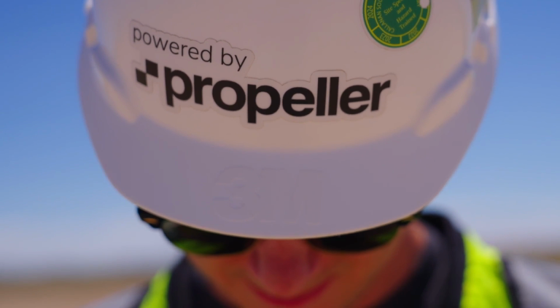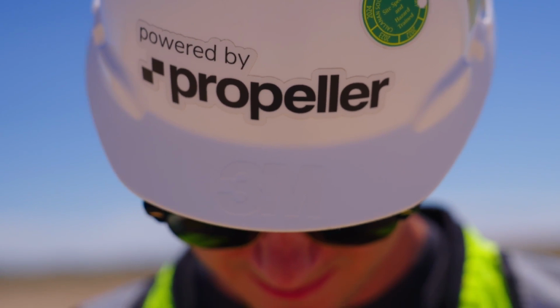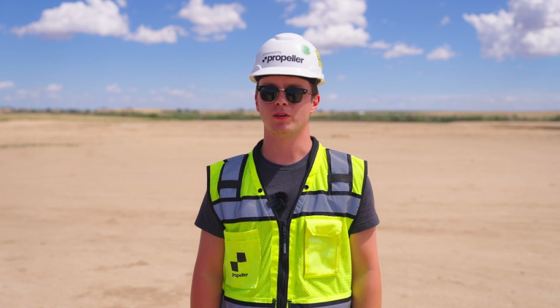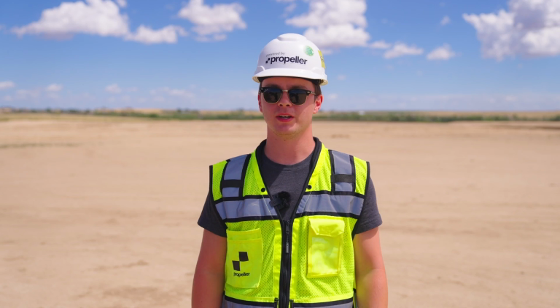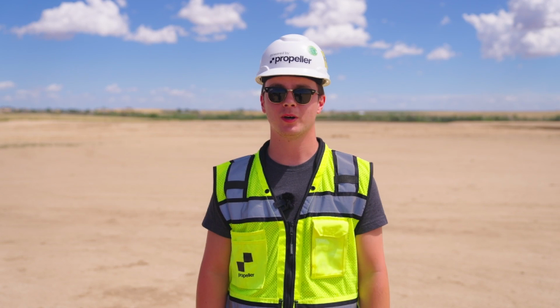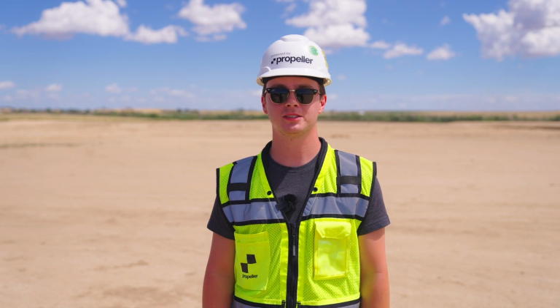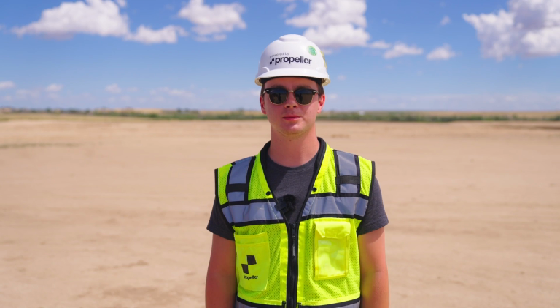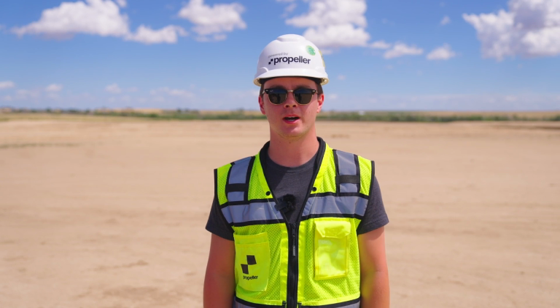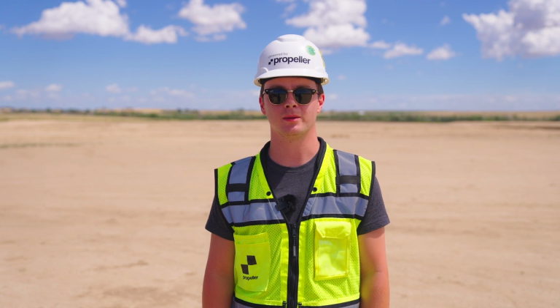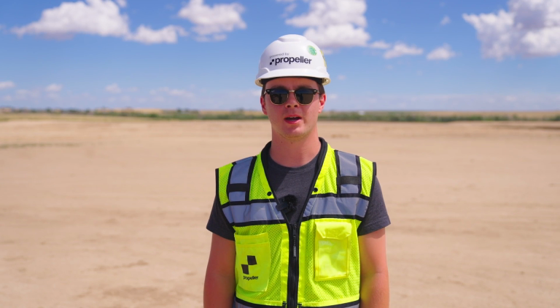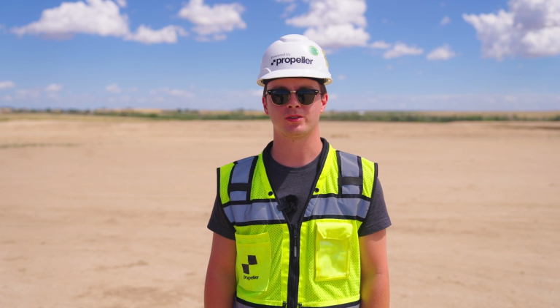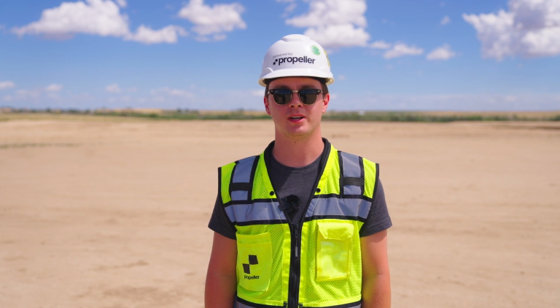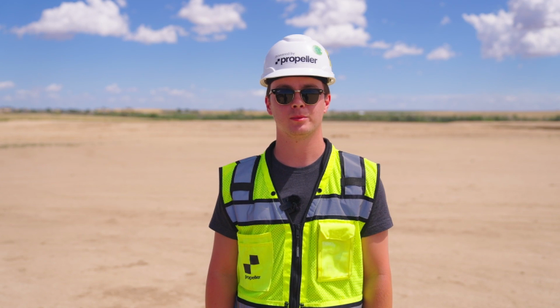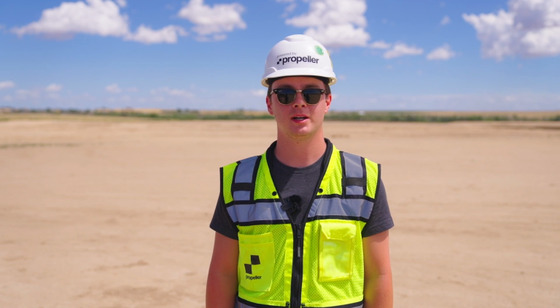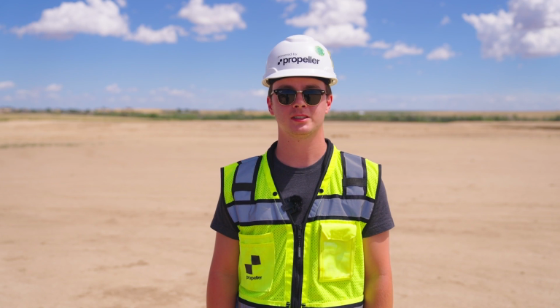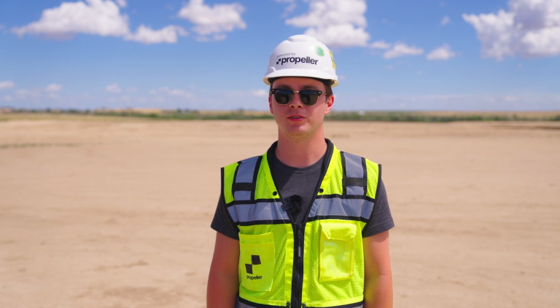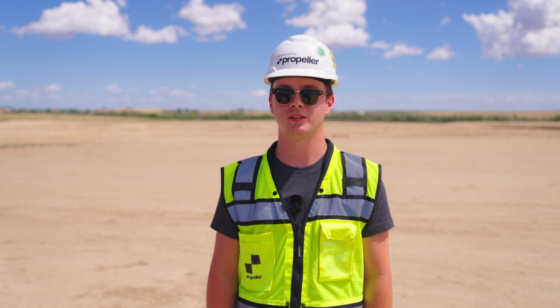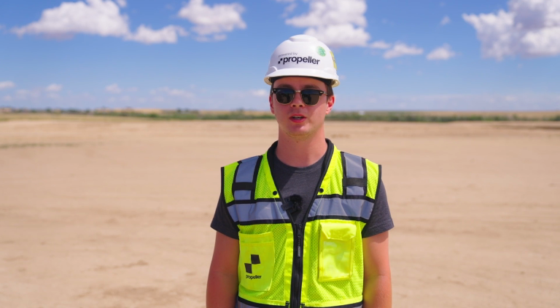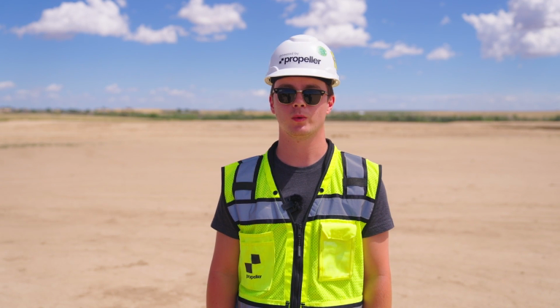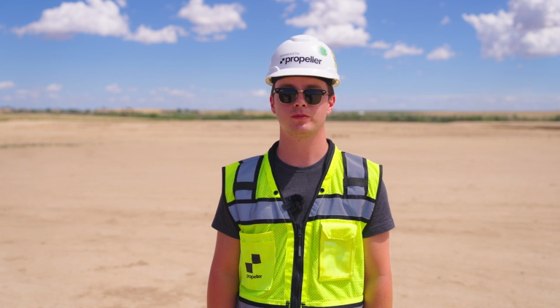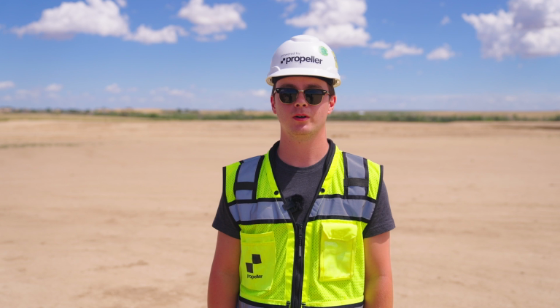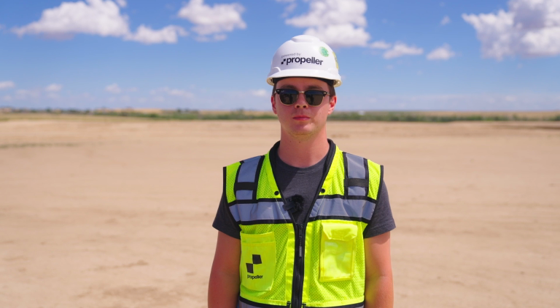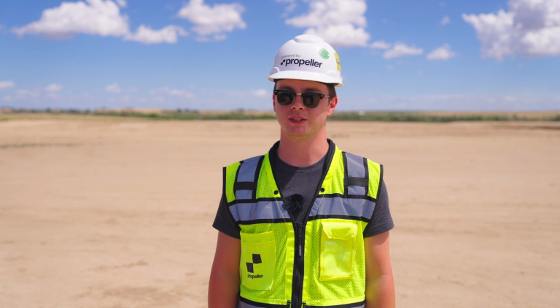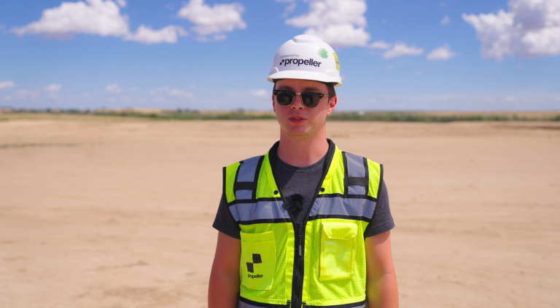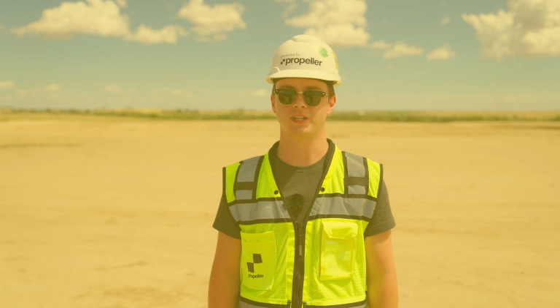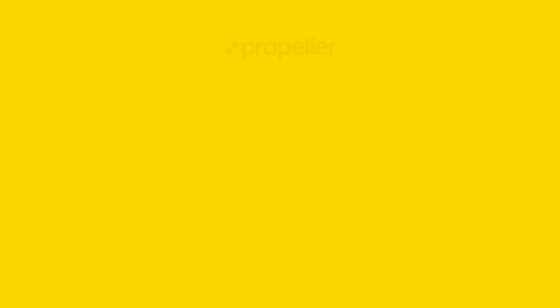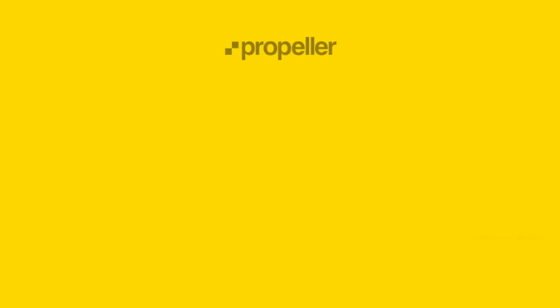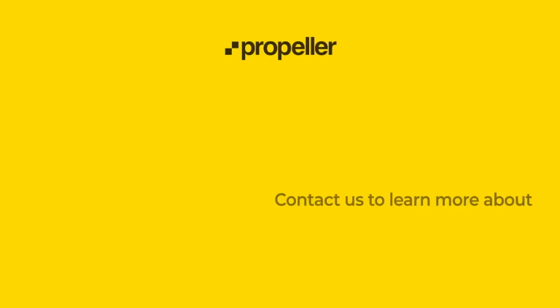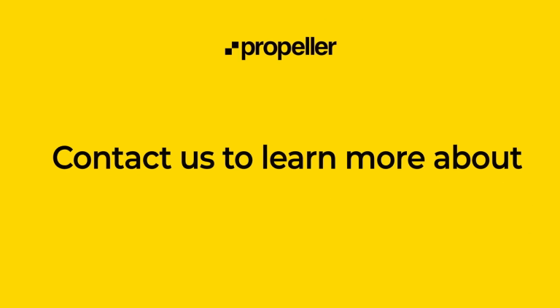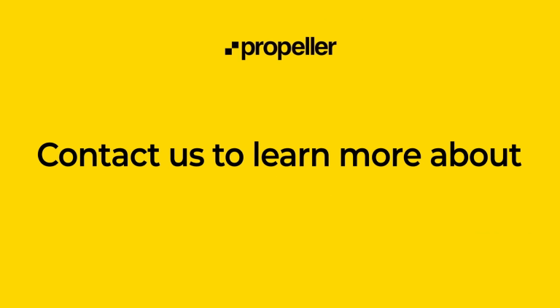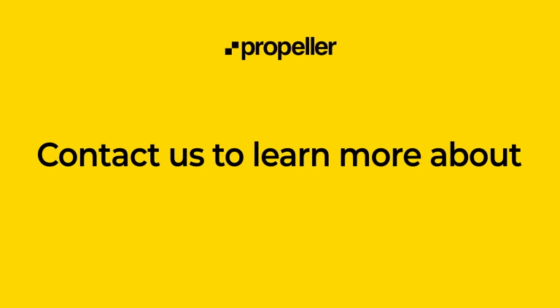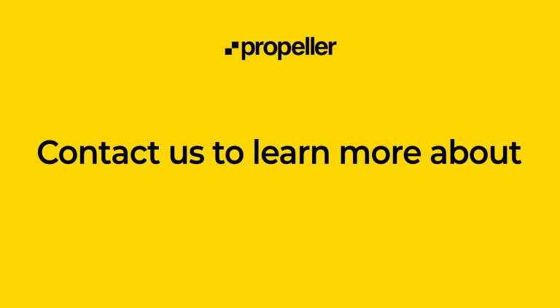If you have any questions about how the Mavic 3 Enterprise can fit into your workflow, please reach out to us. Thanks!